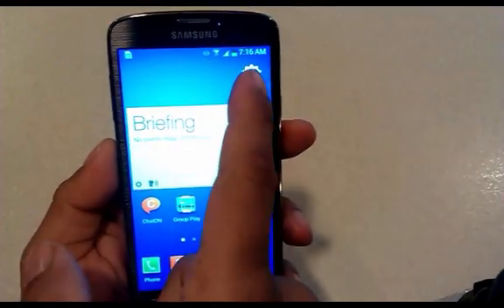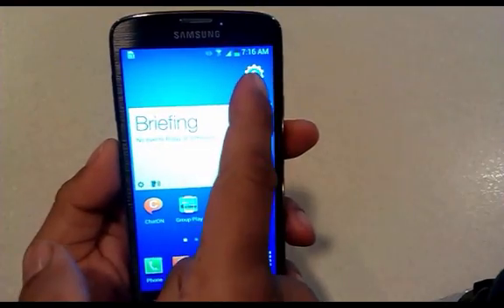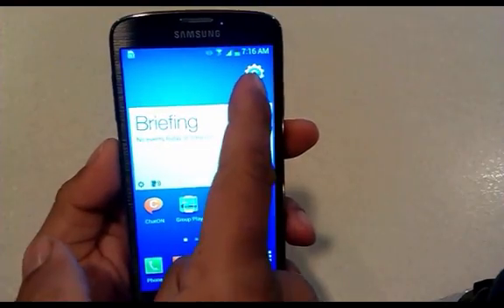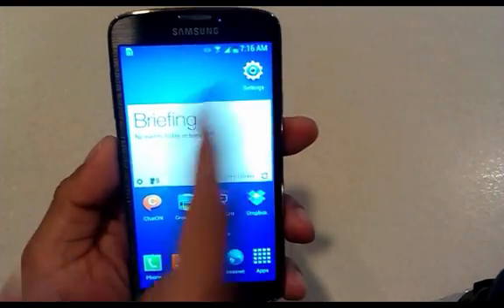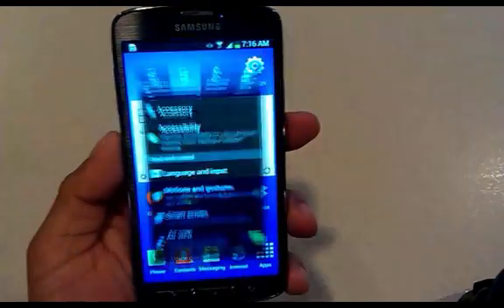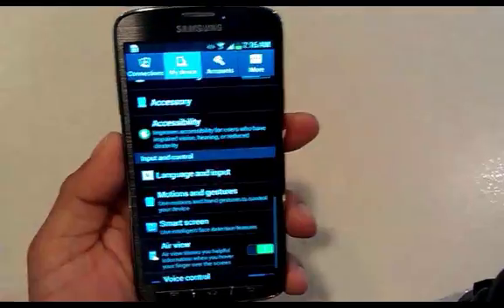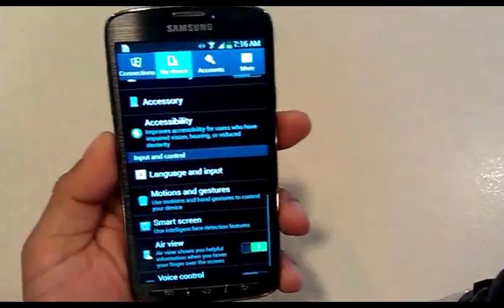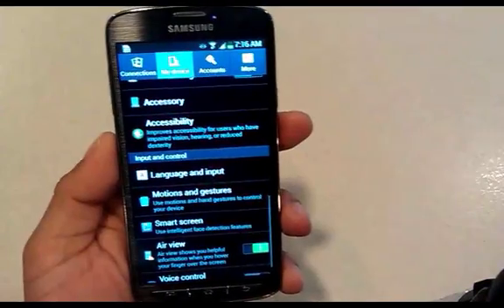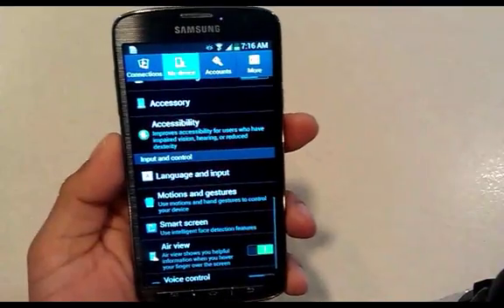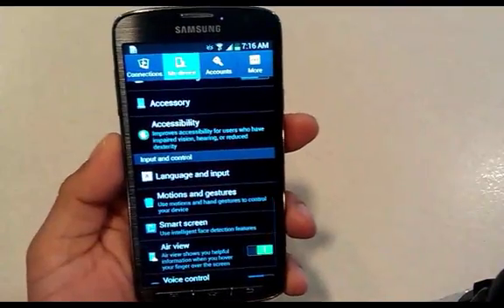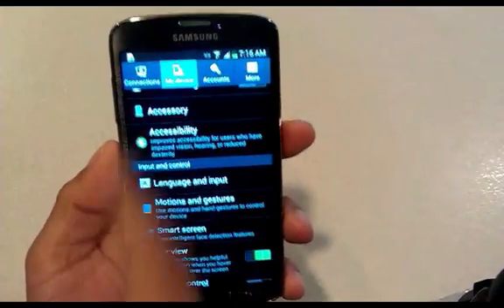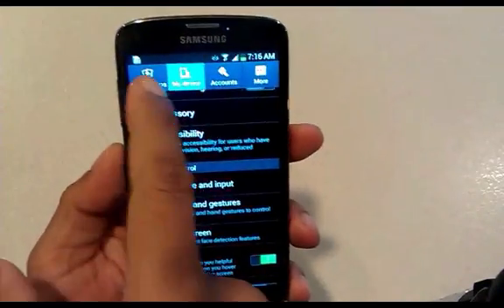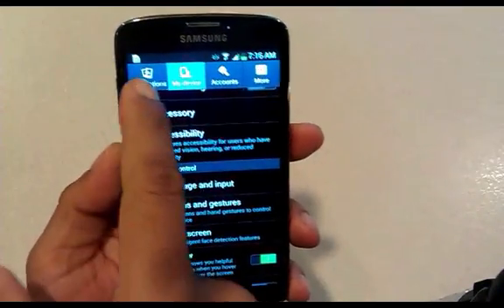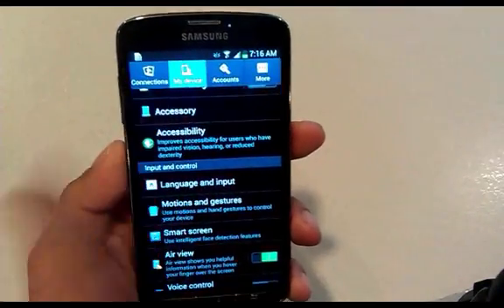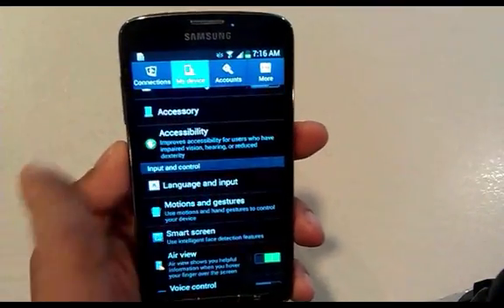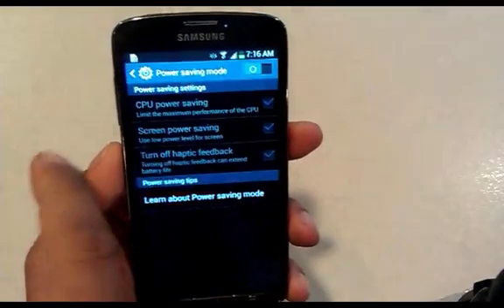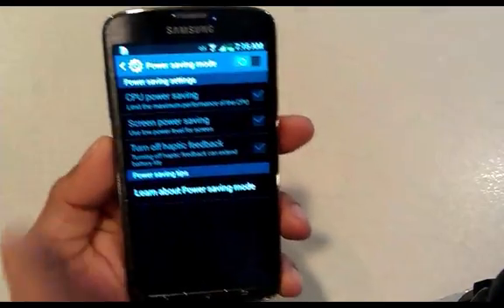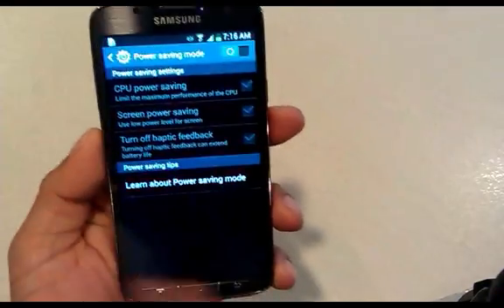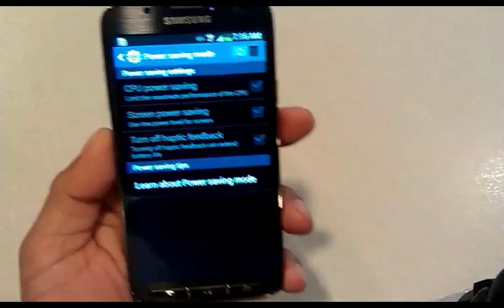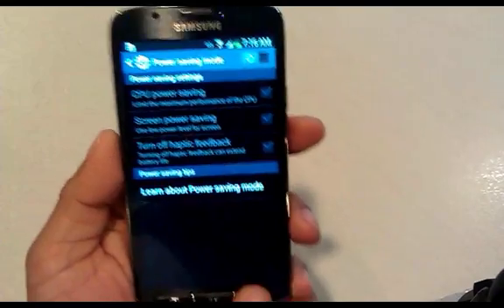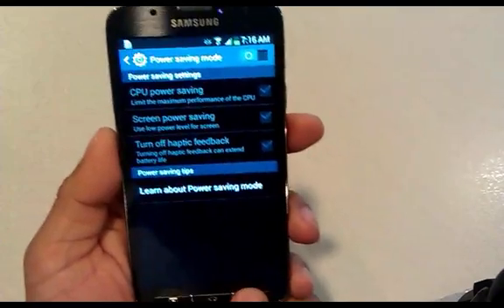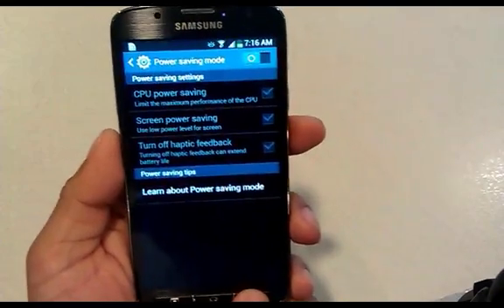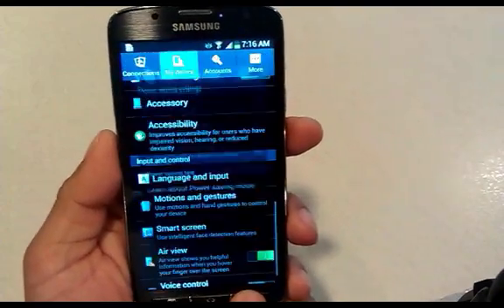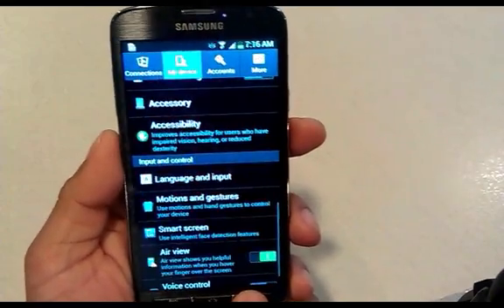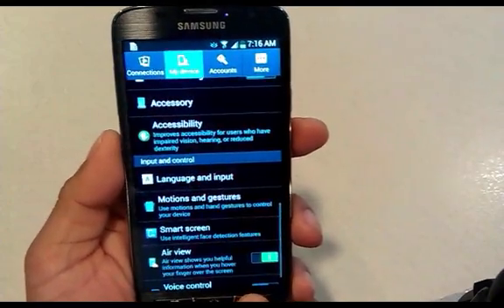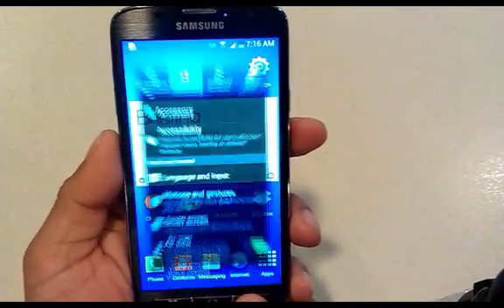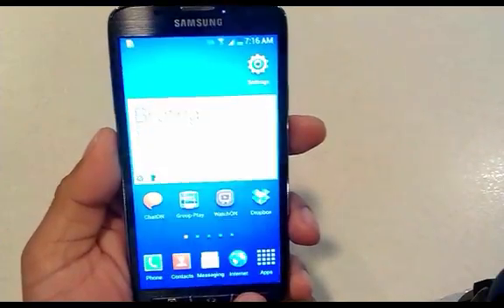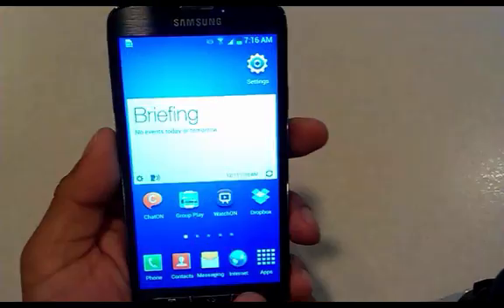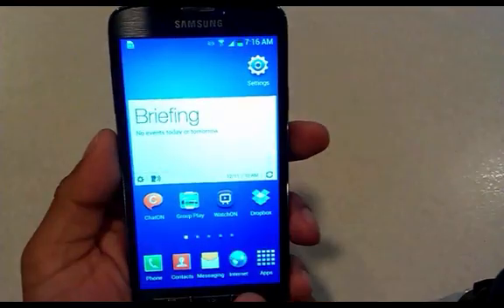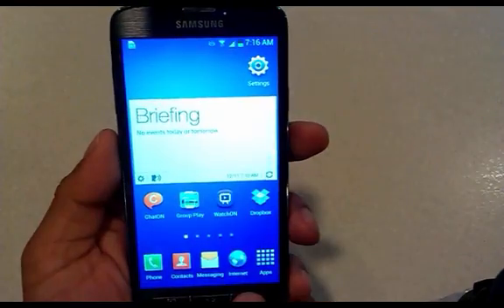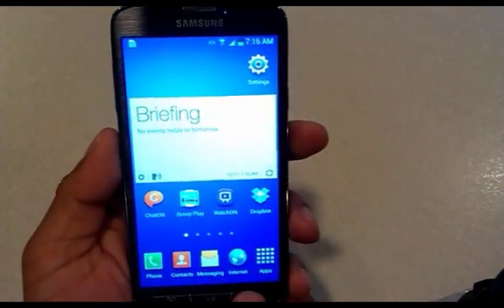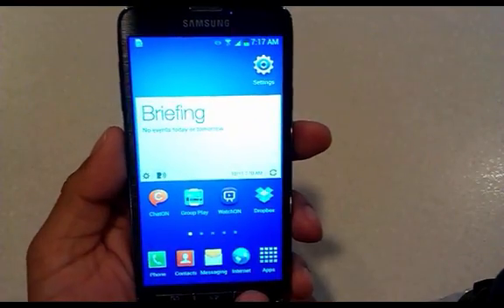Welcome to HowToScreenshot.com. This is the Samsung Galaxy S4 Active and we're going to learn how to screenshot on it.